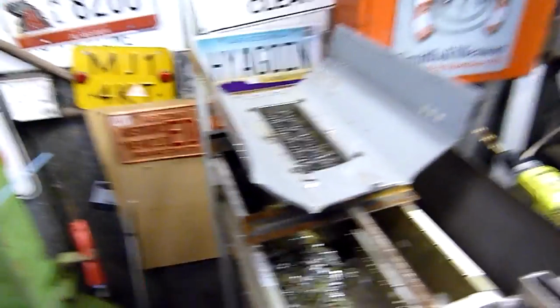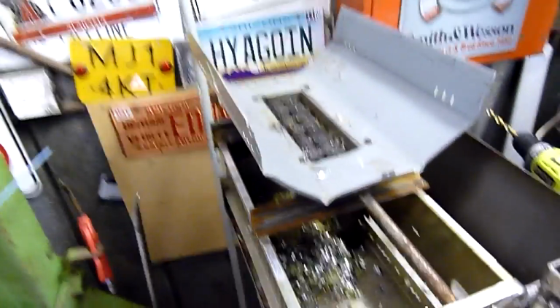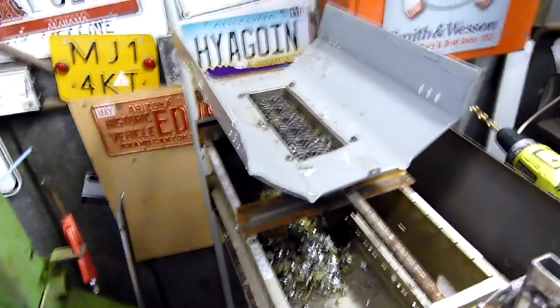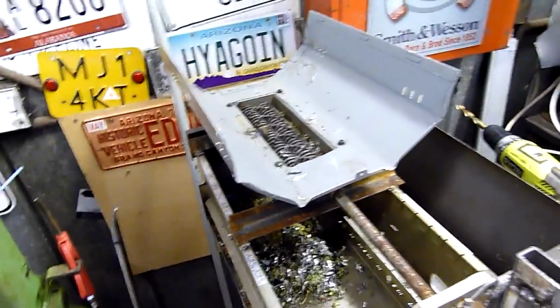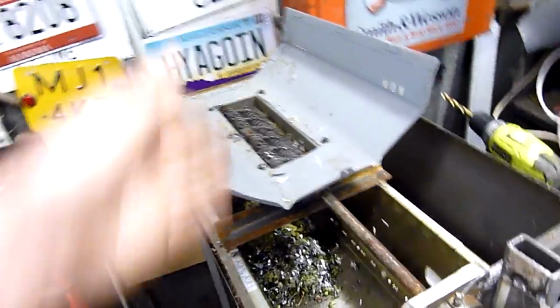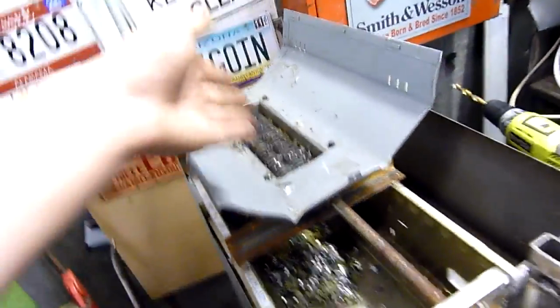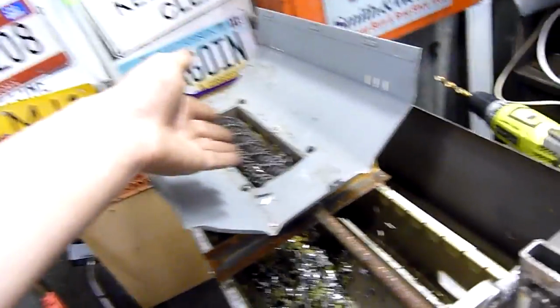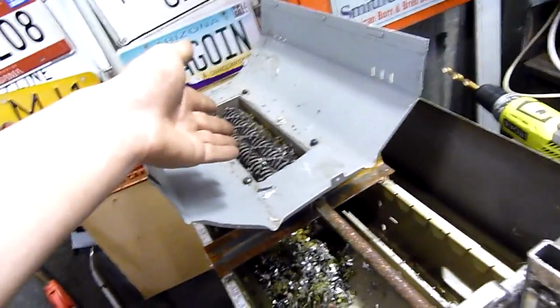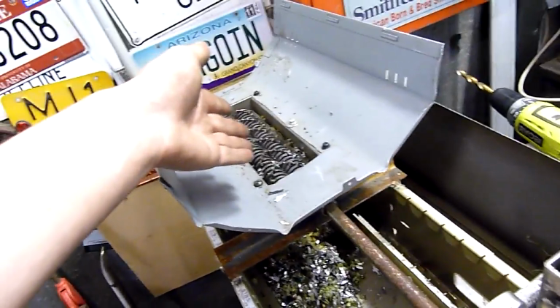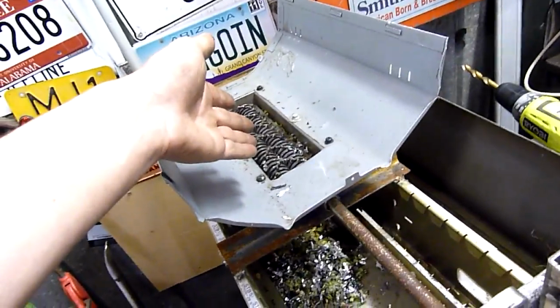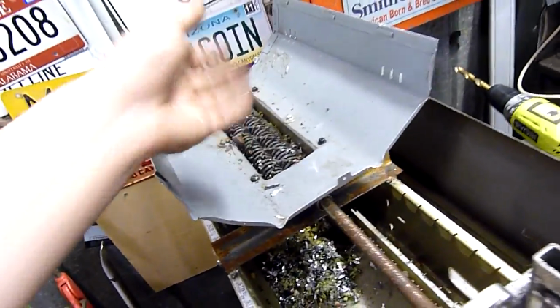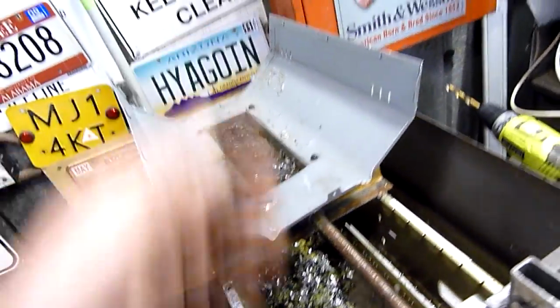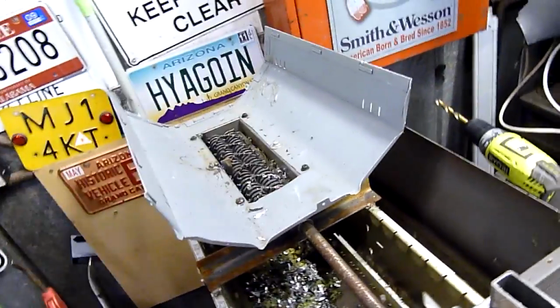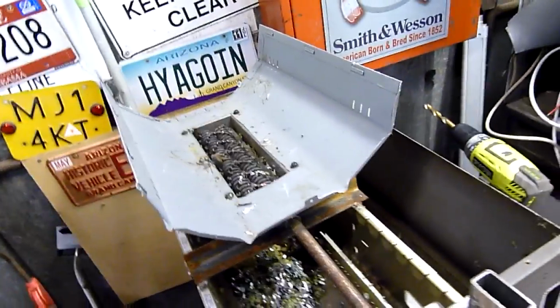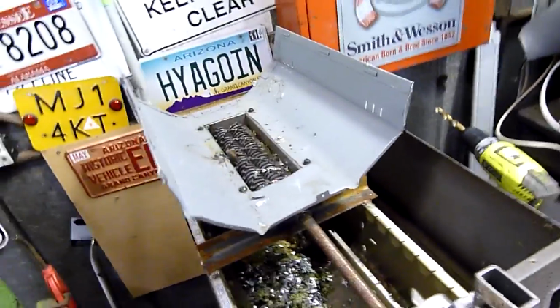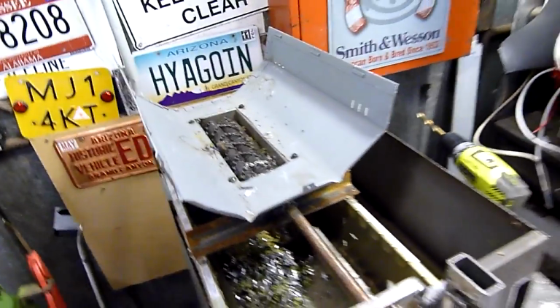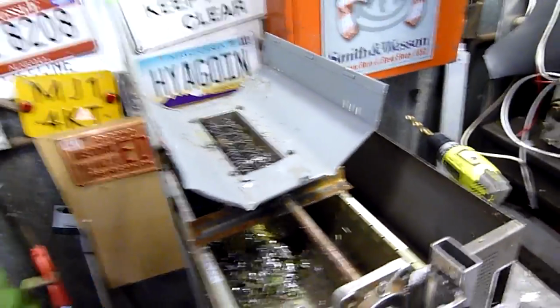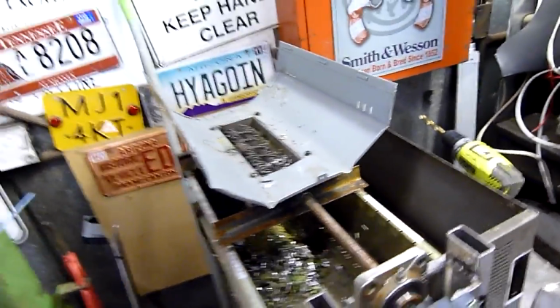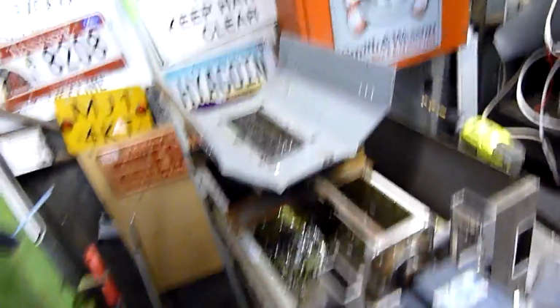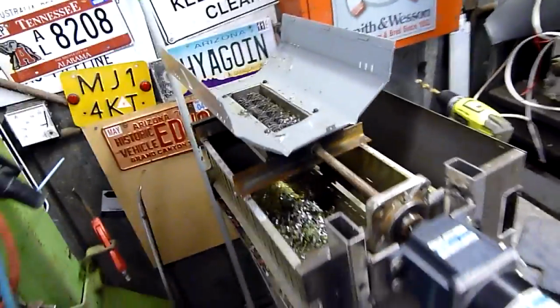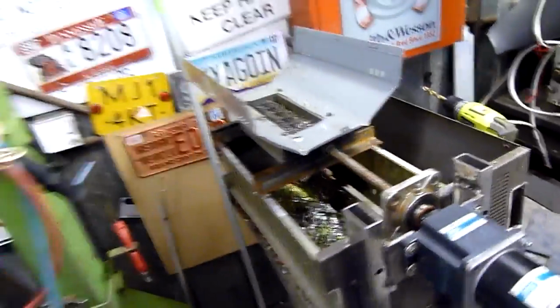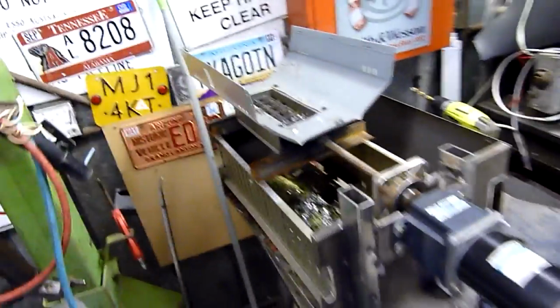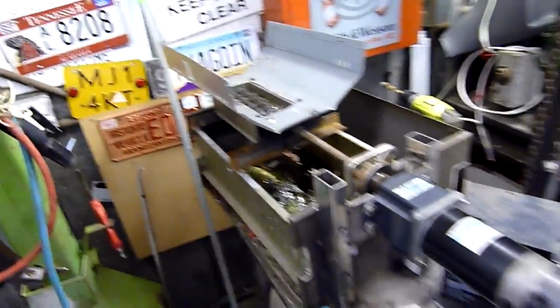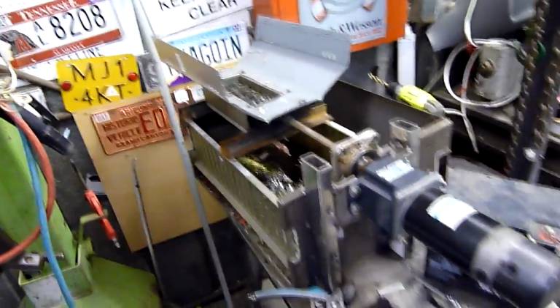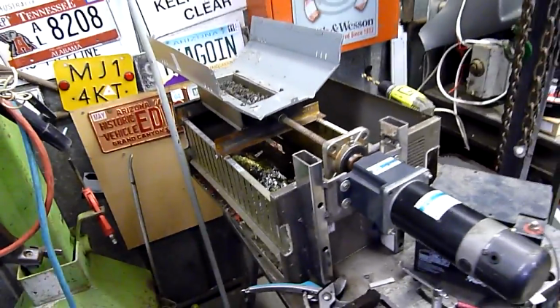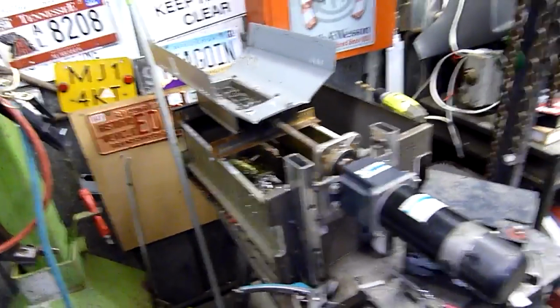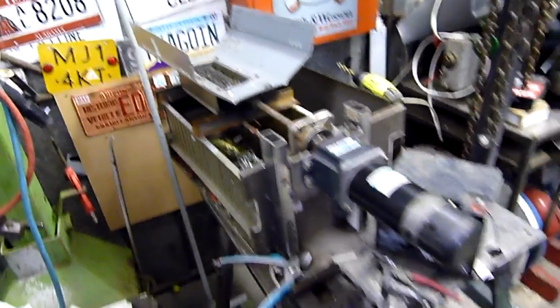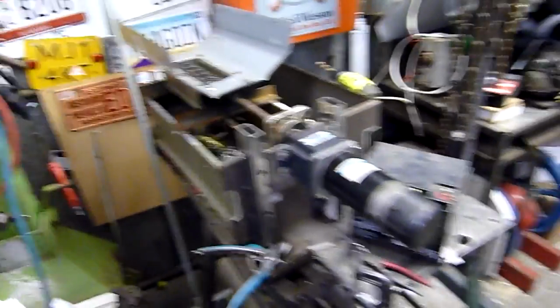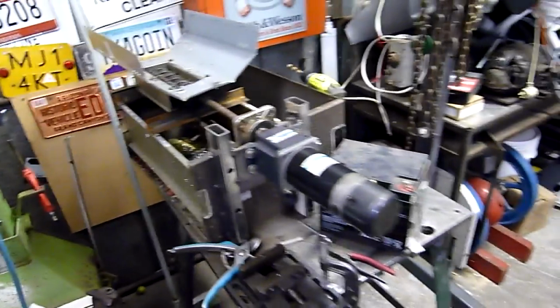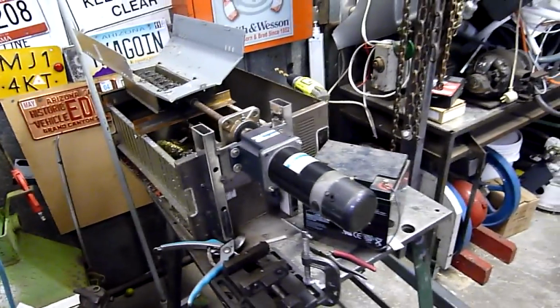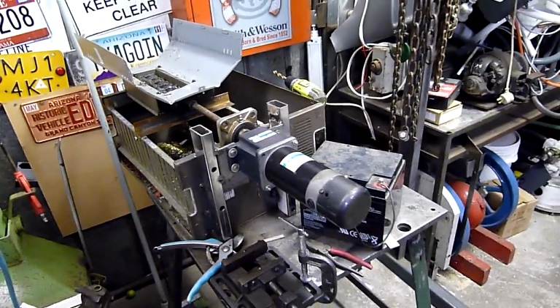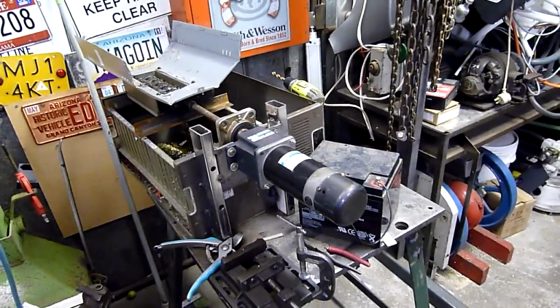Do not stick fingers inside shredder. You will not get them back.